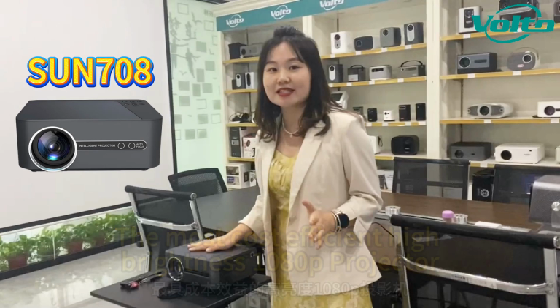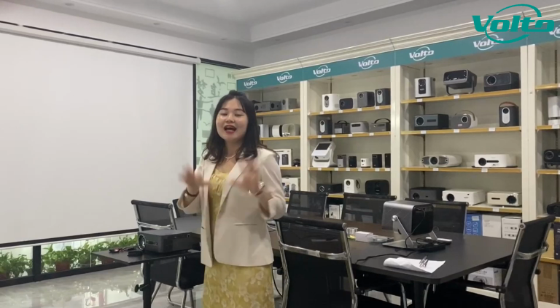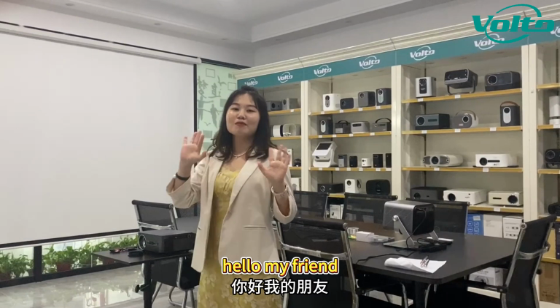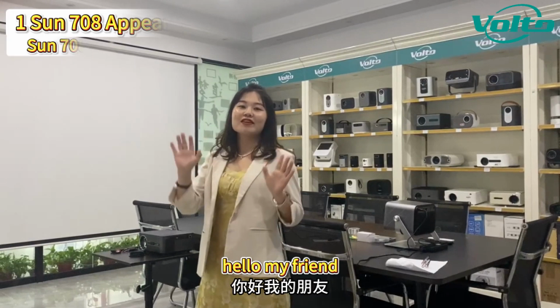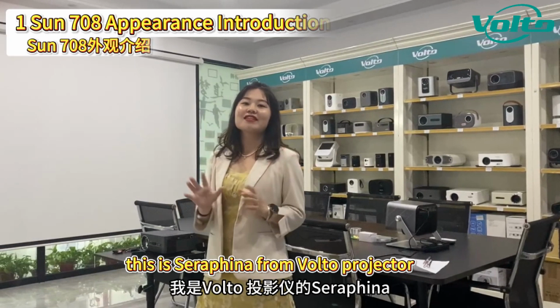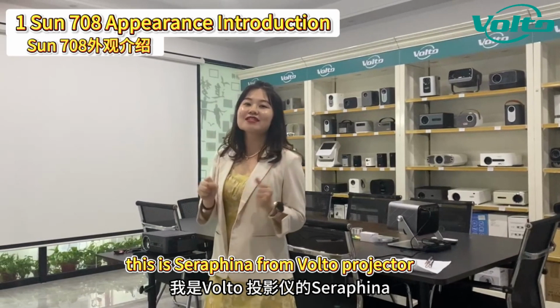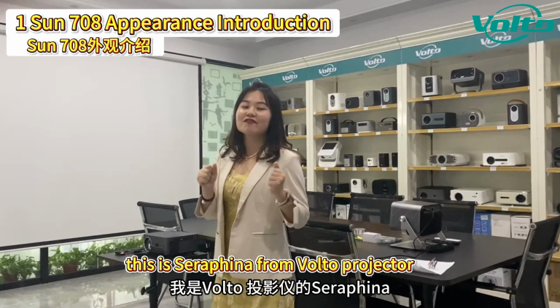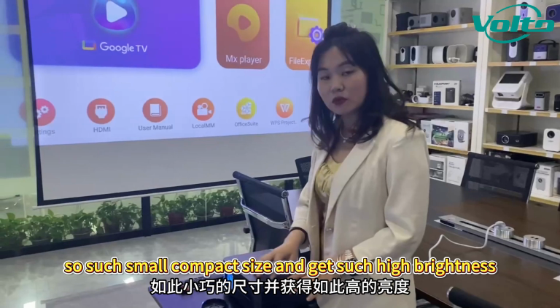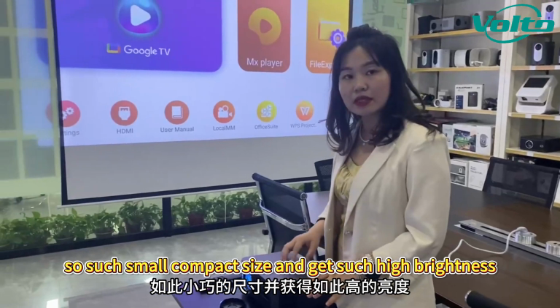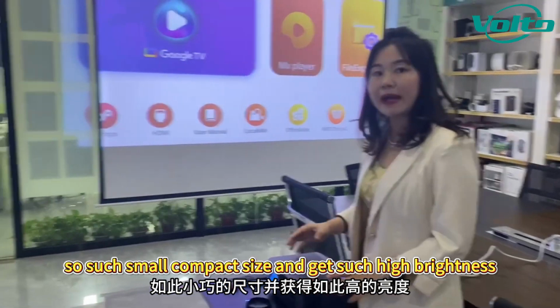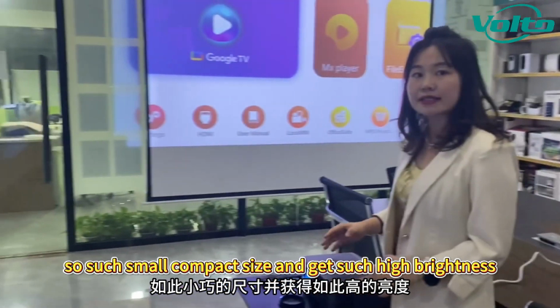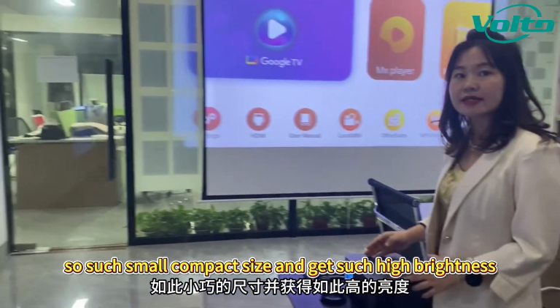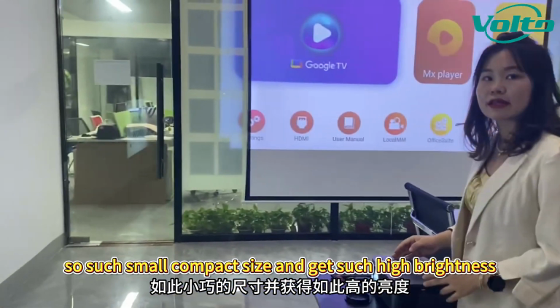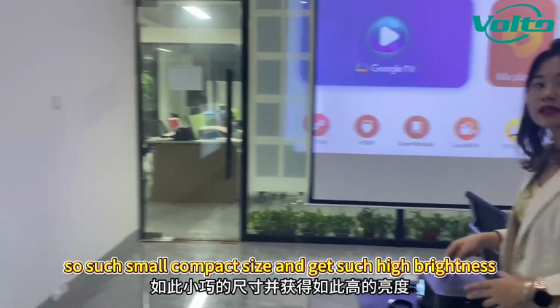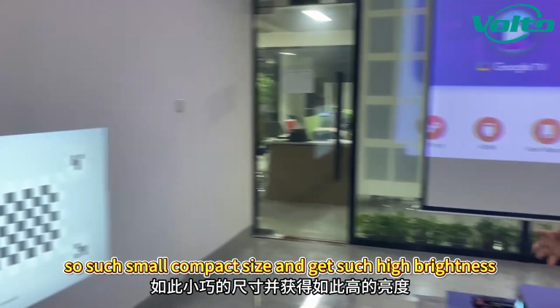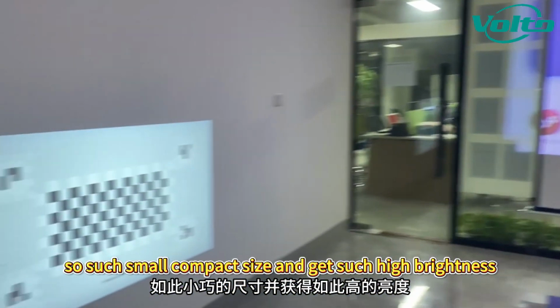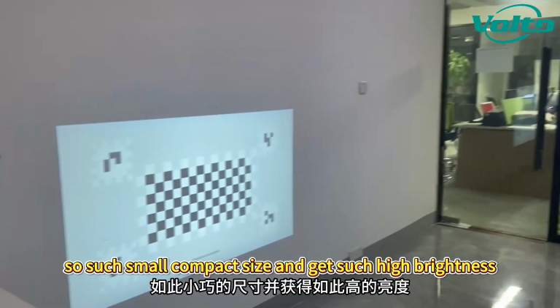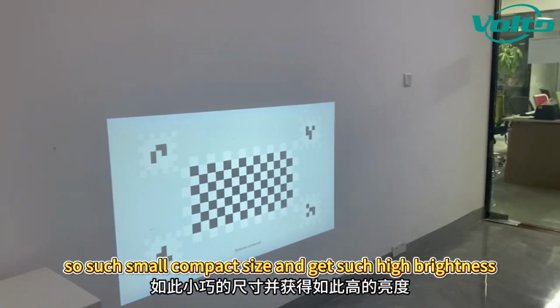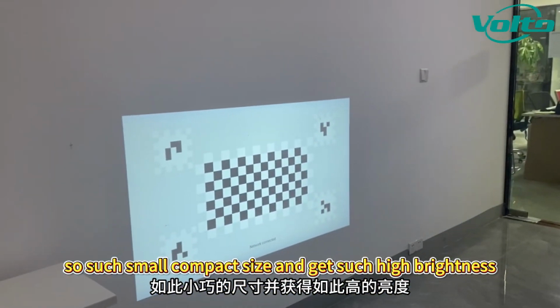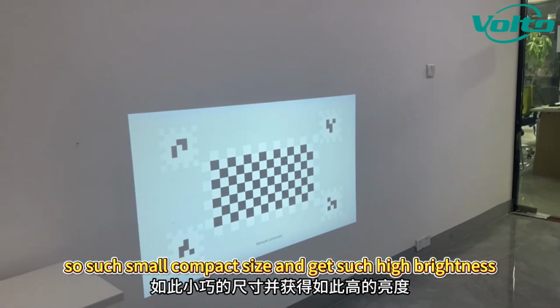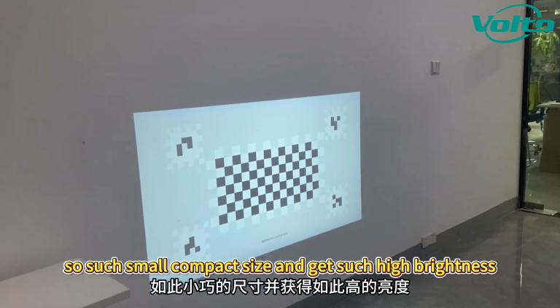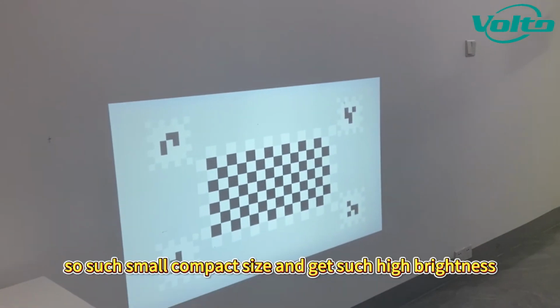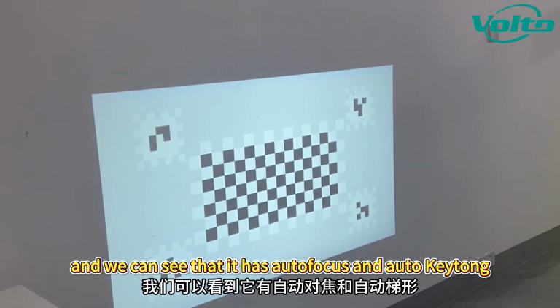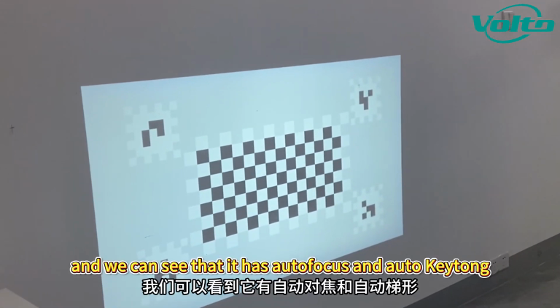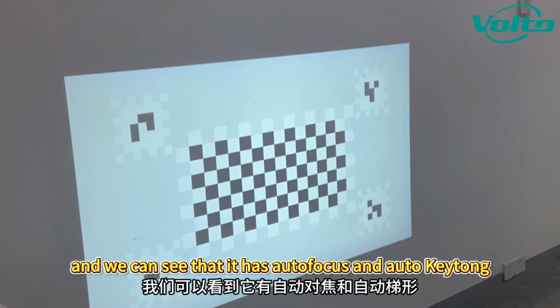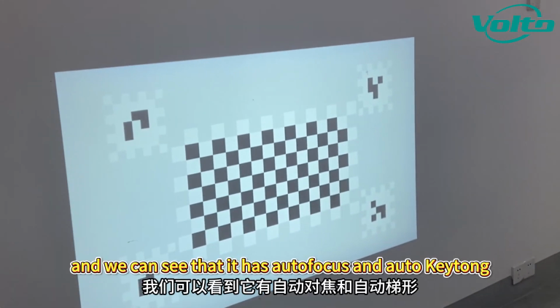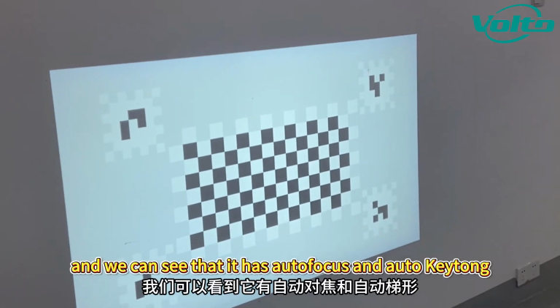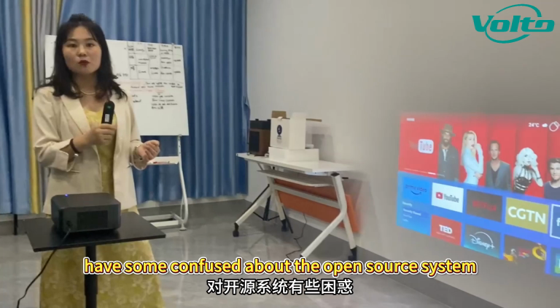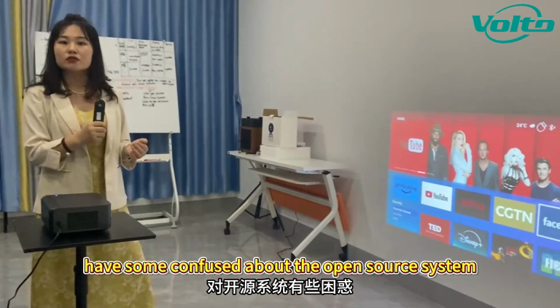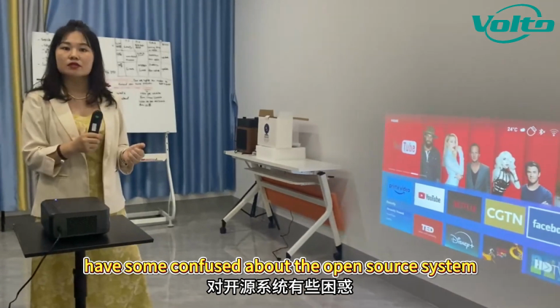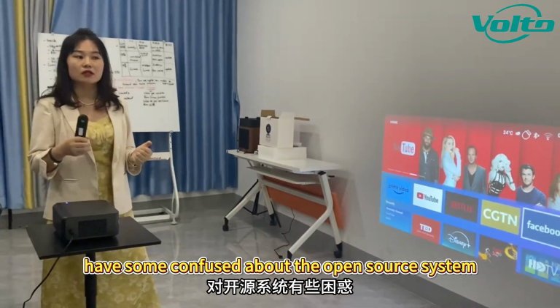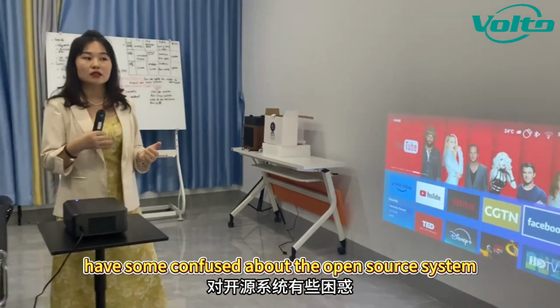Hello my friend, this is Rabelina from Voto Projector. Today we'd like to share with you a super amazing model, the Sun 708.